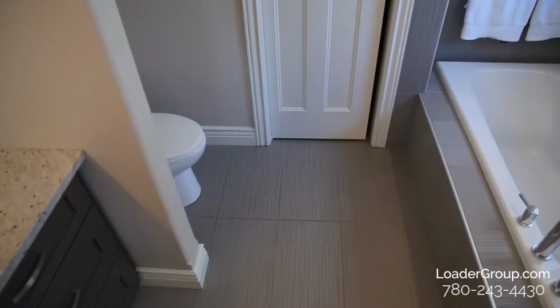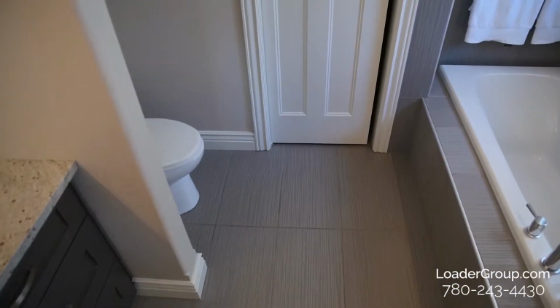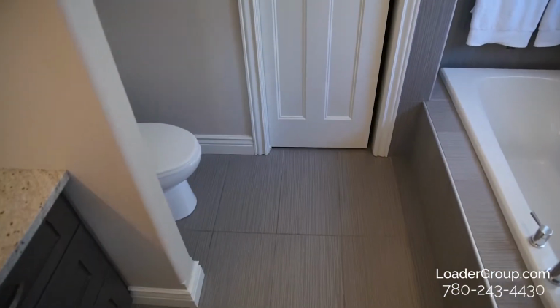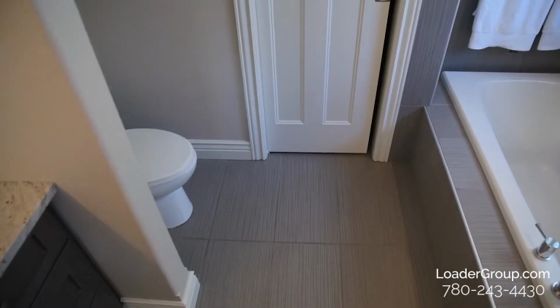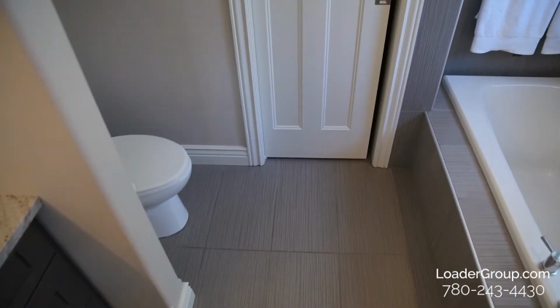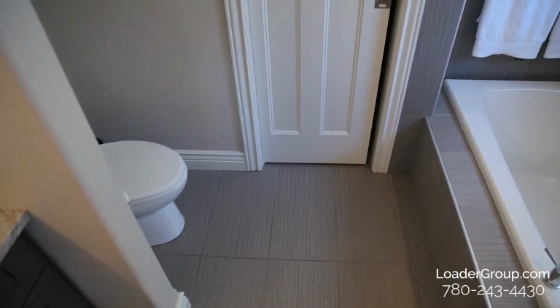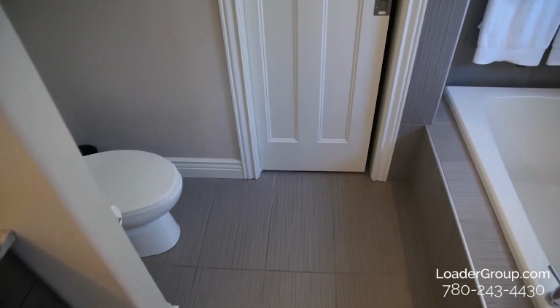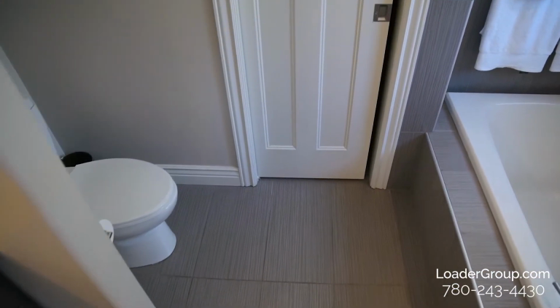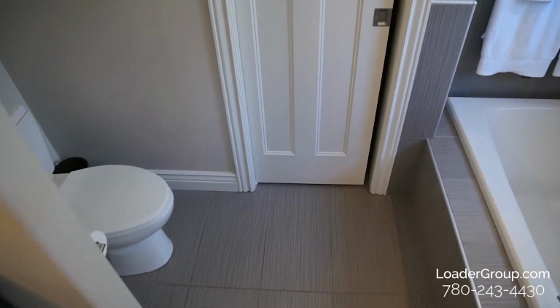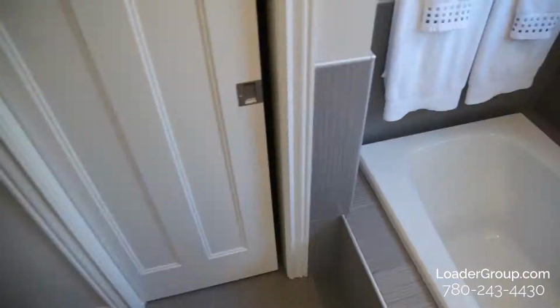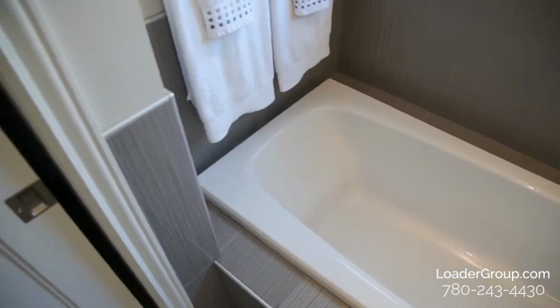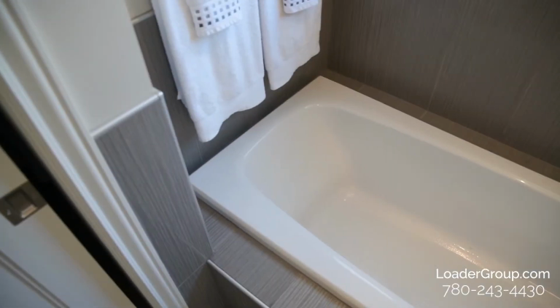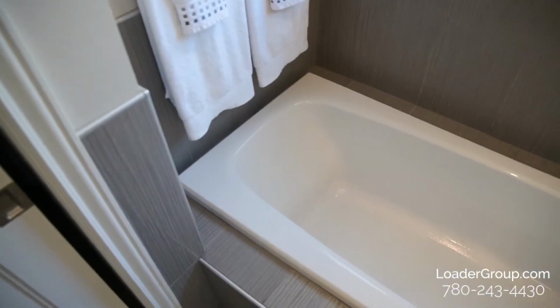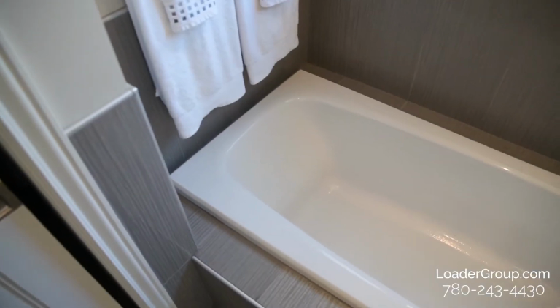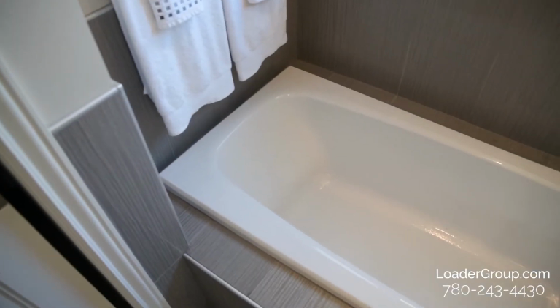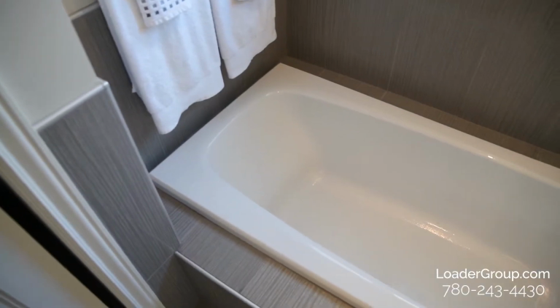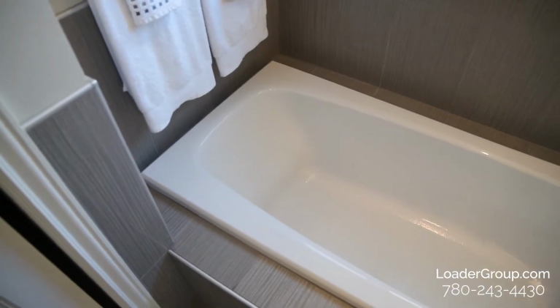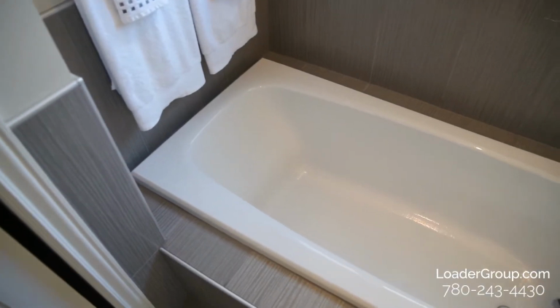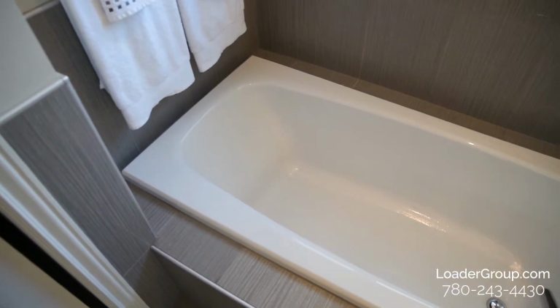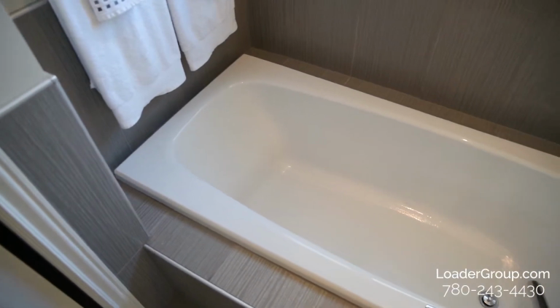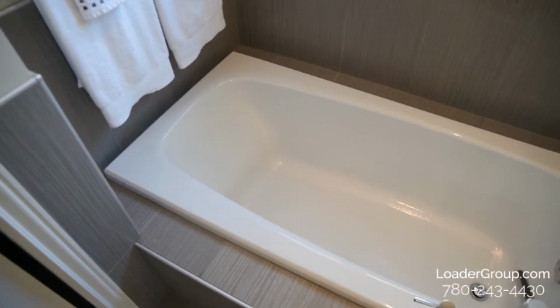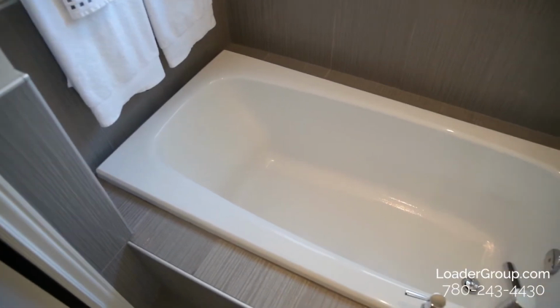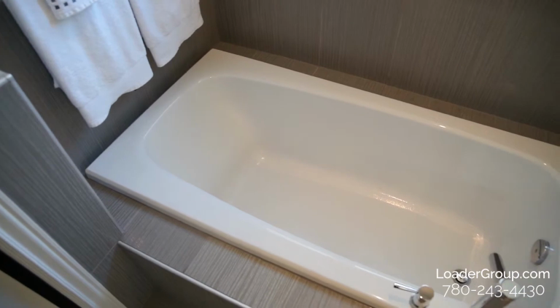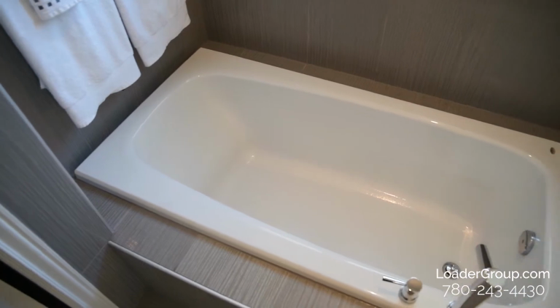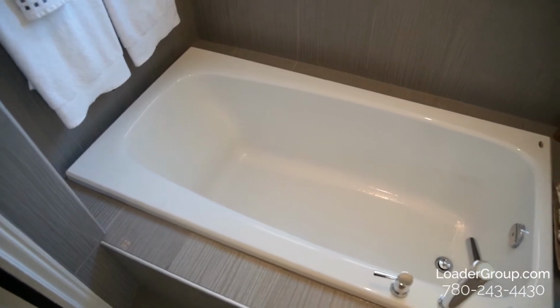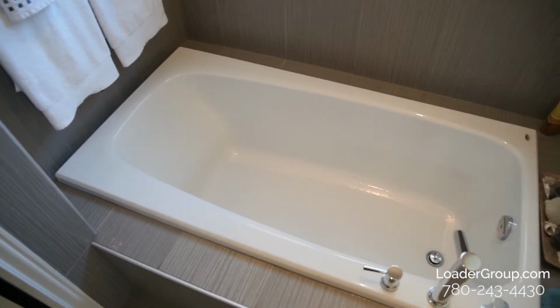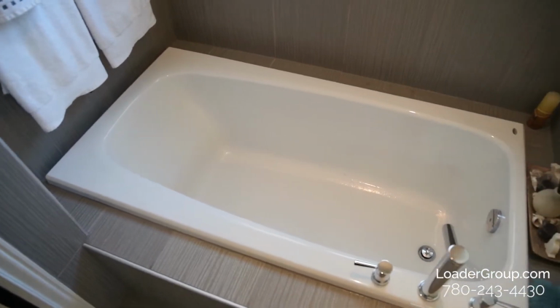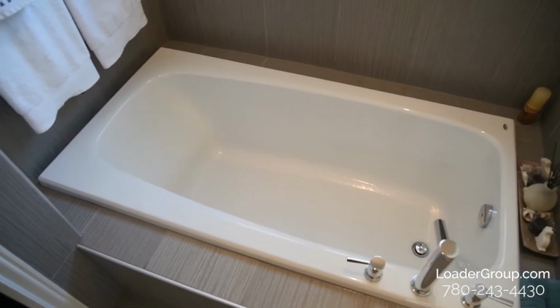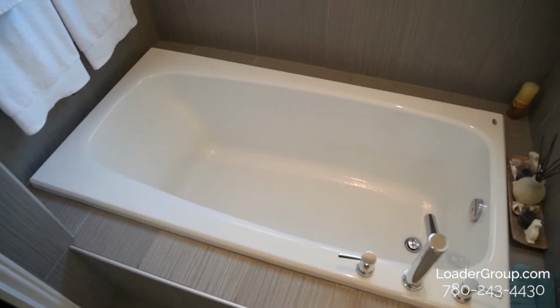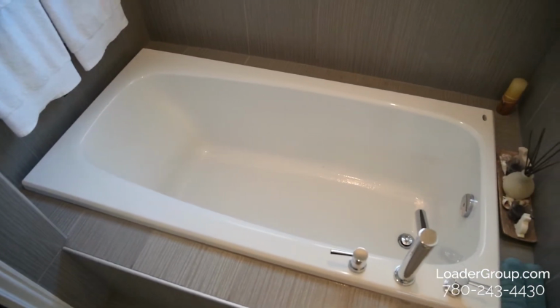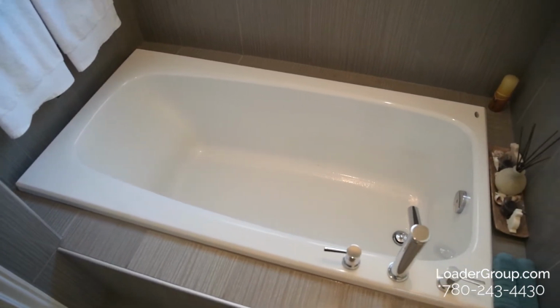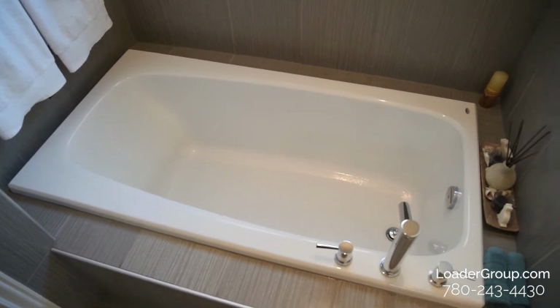We also have a soaker tub, granite countertops, a heated floor, and at the end of this you have your walk-in closet.